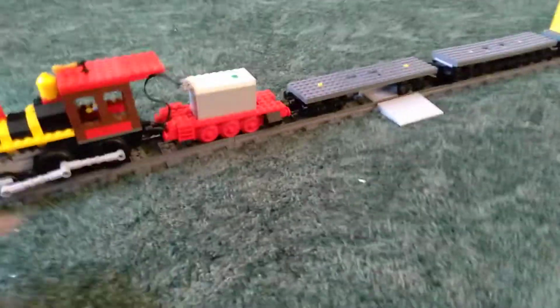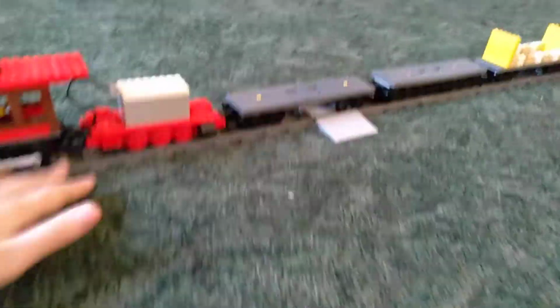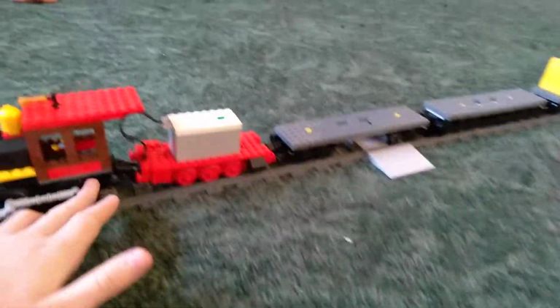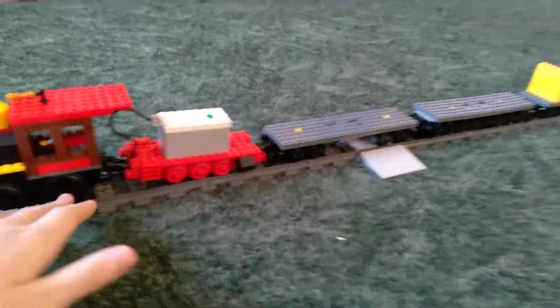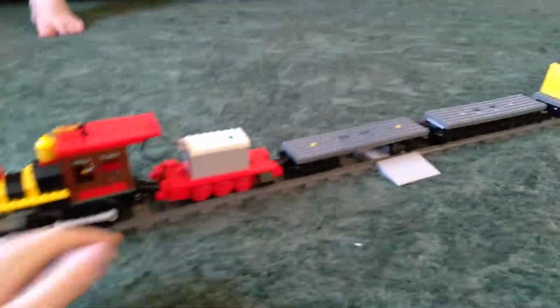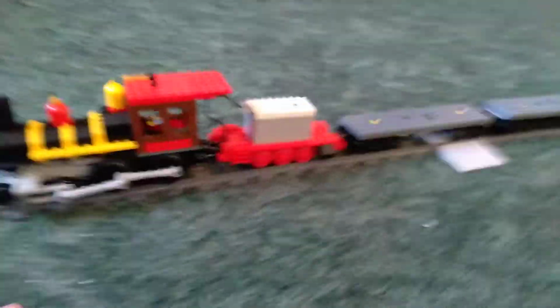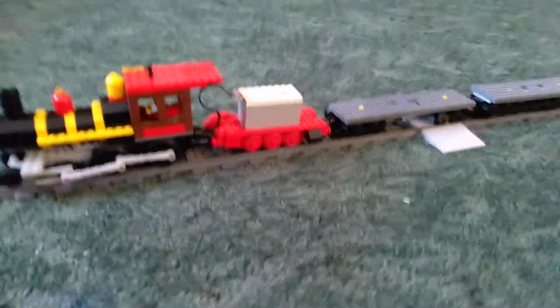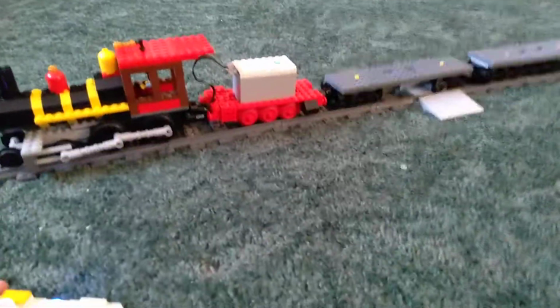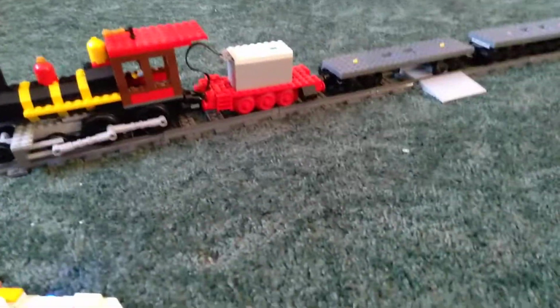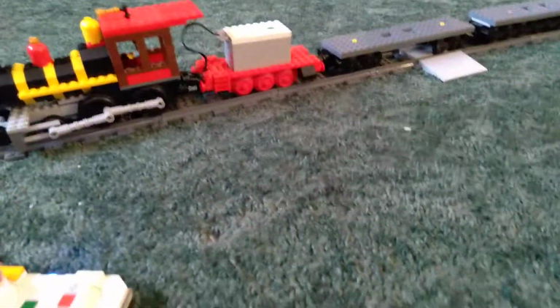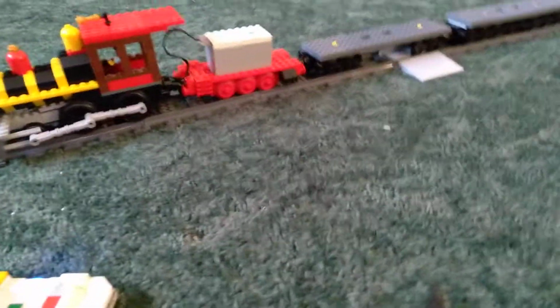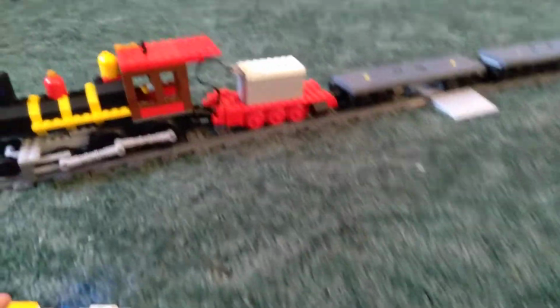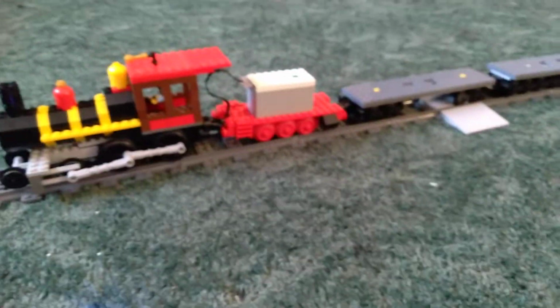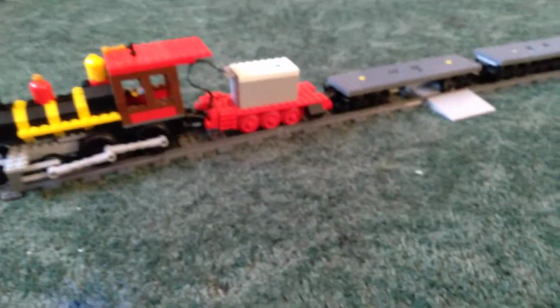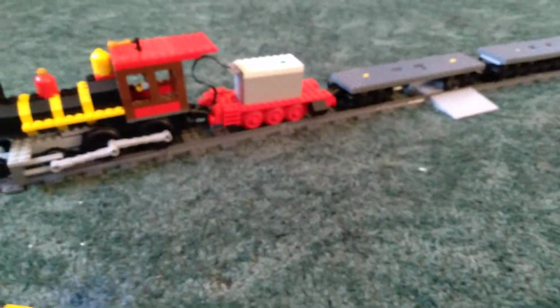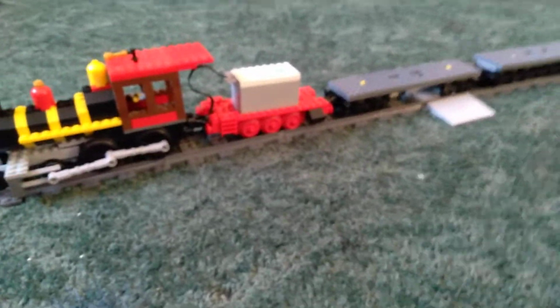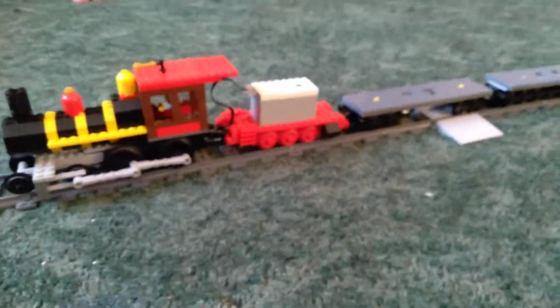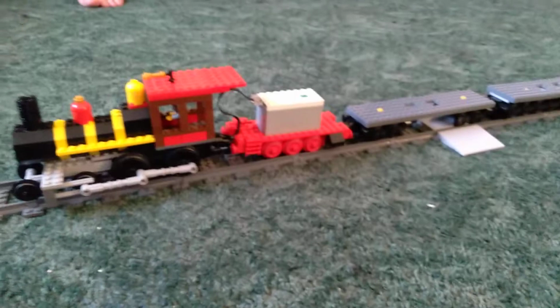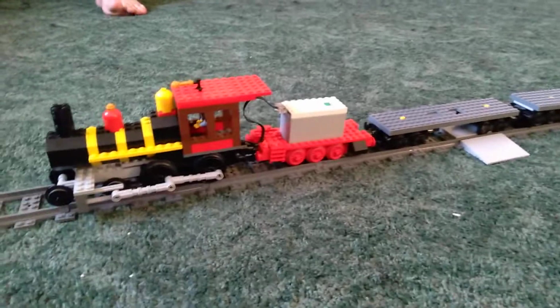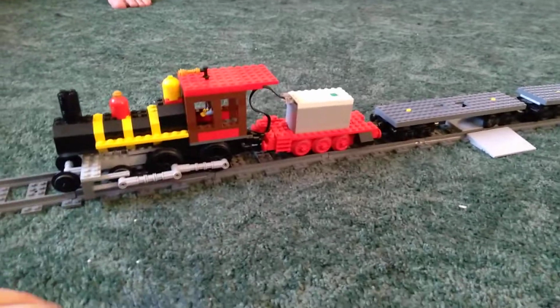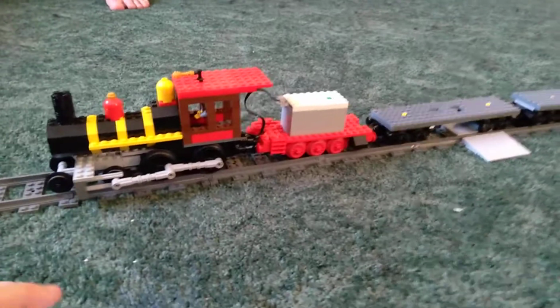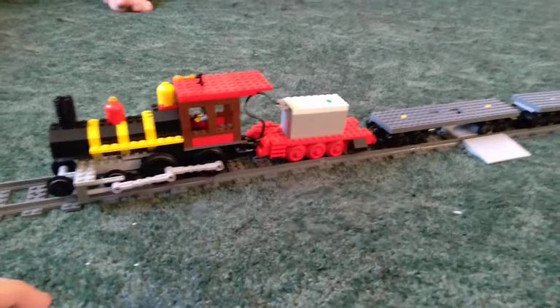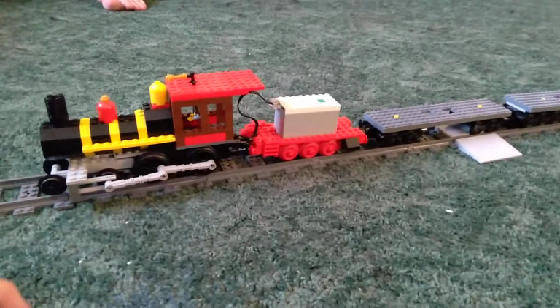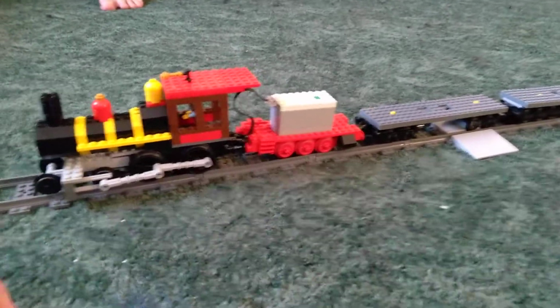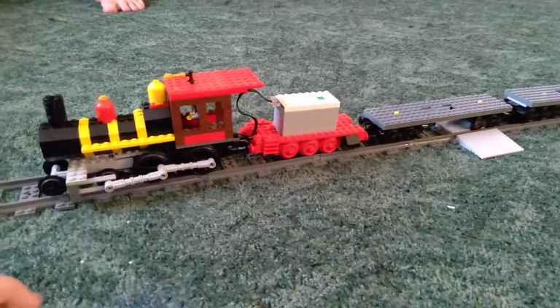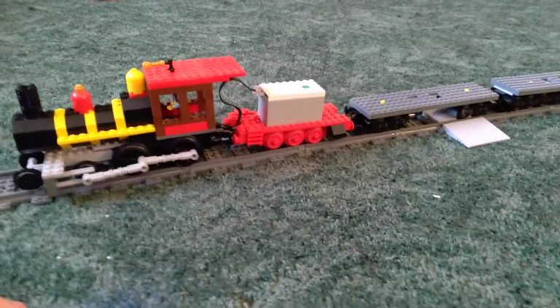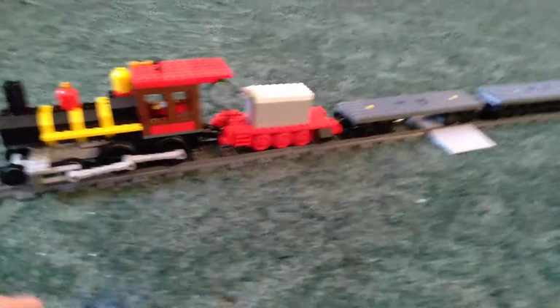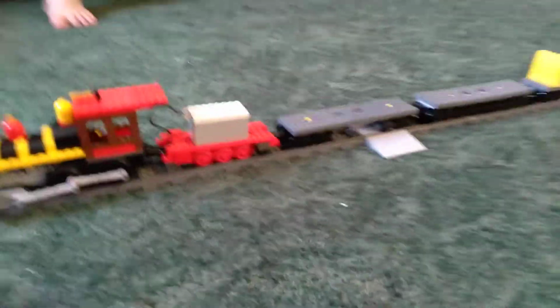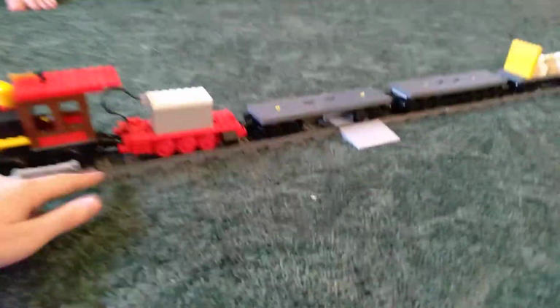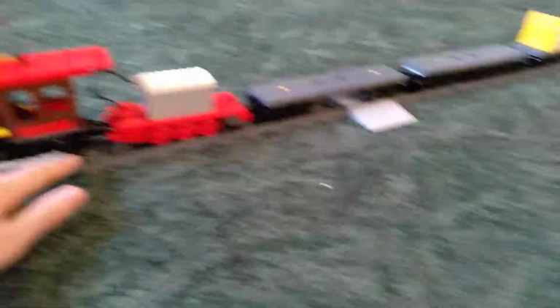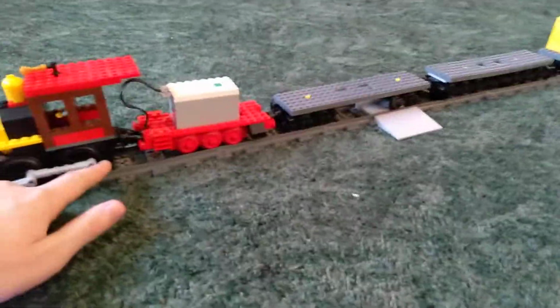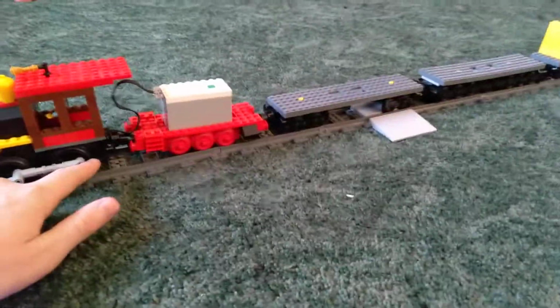I'm surprised how strong this is and how many cars you can pull. And all the cars are unfinished.